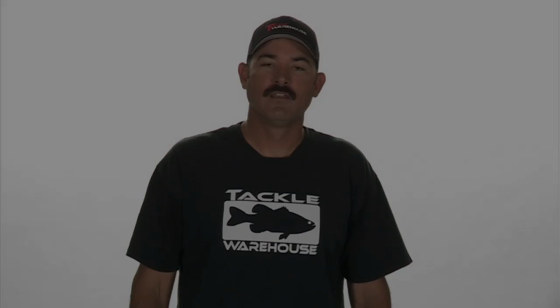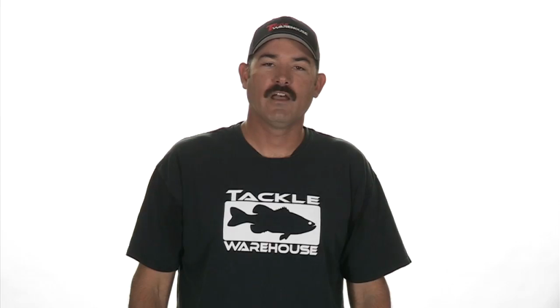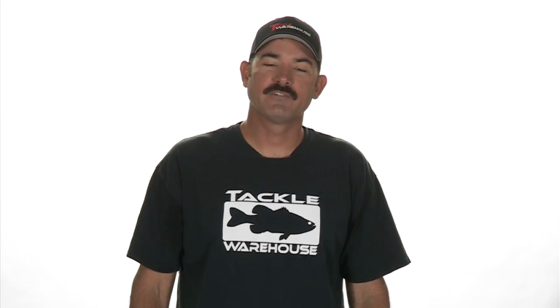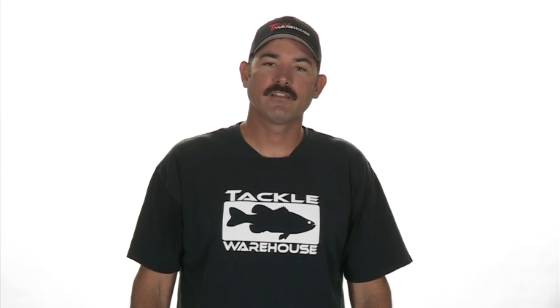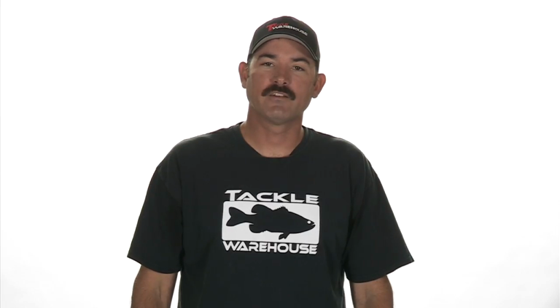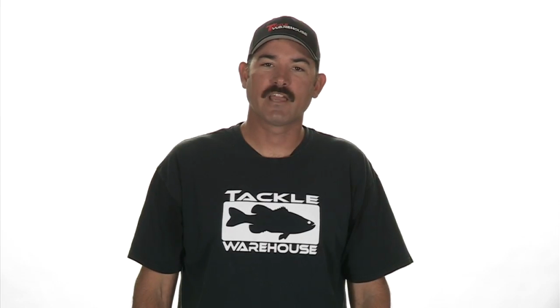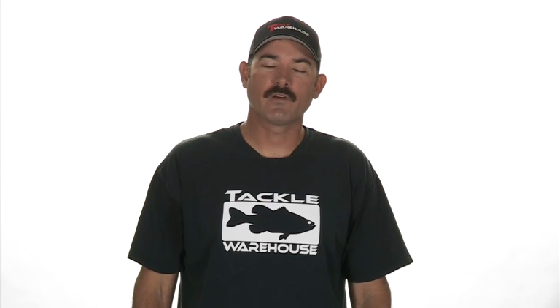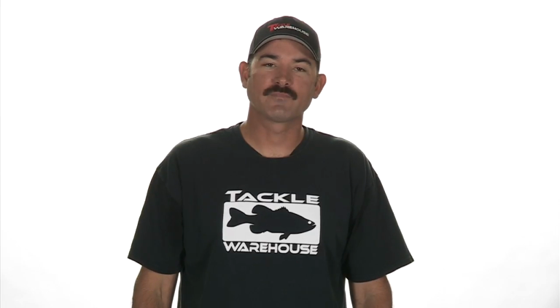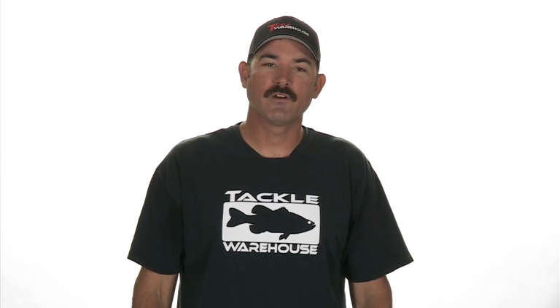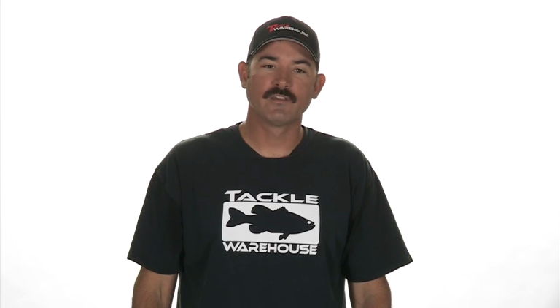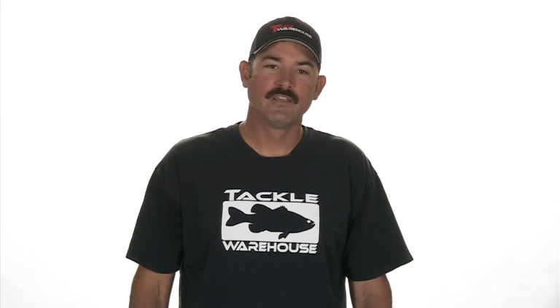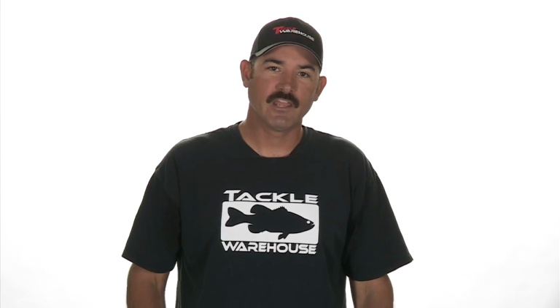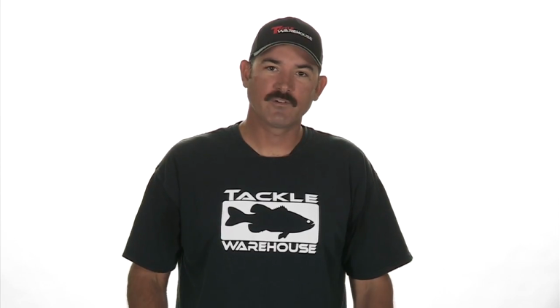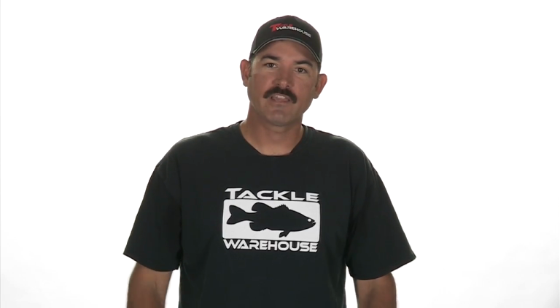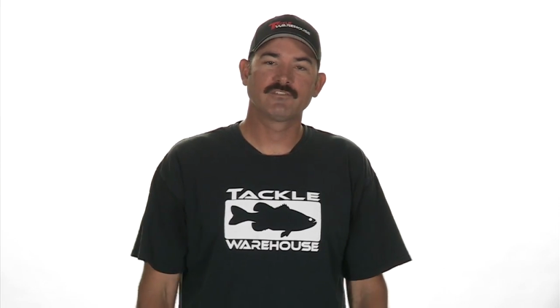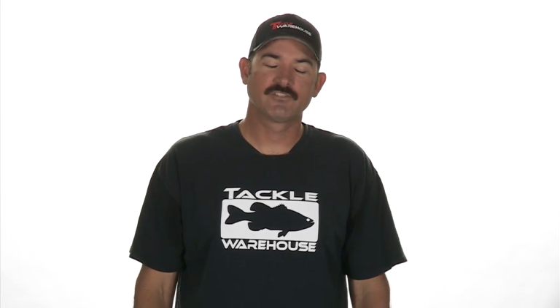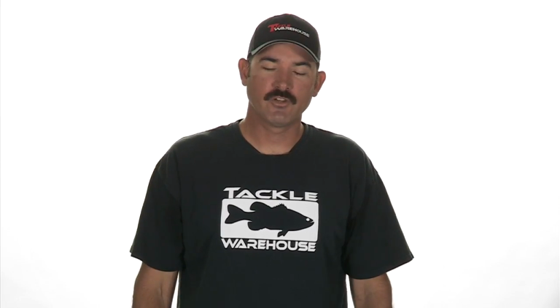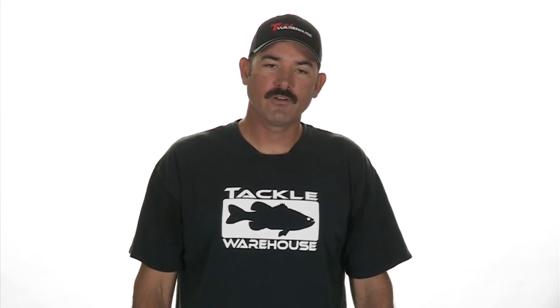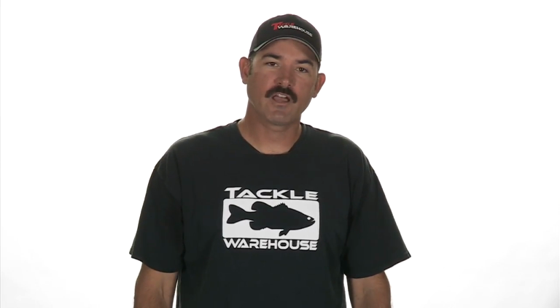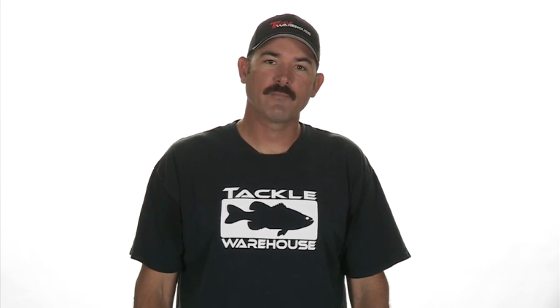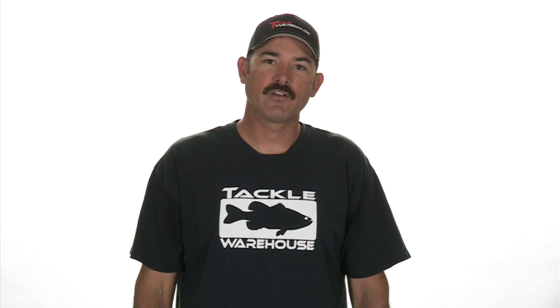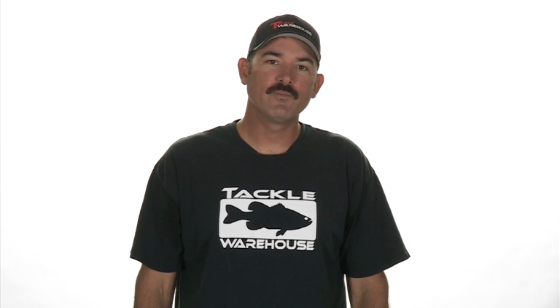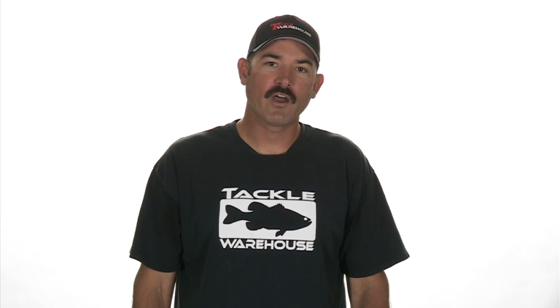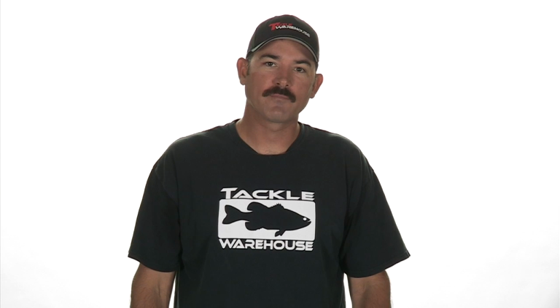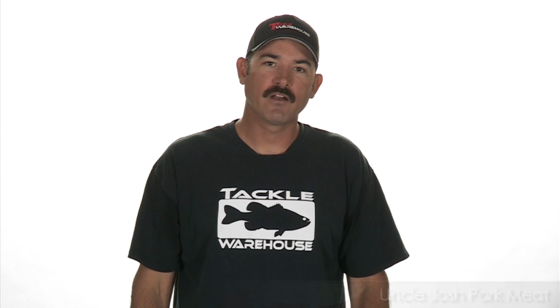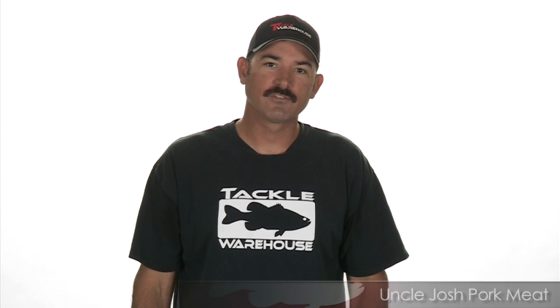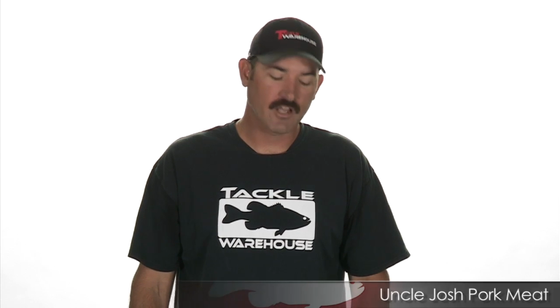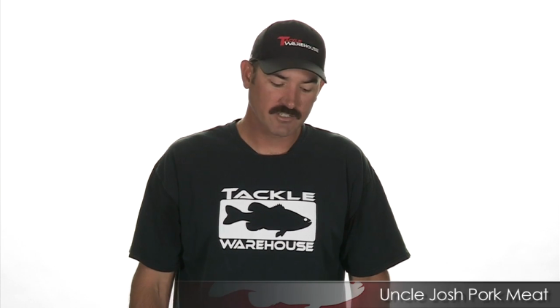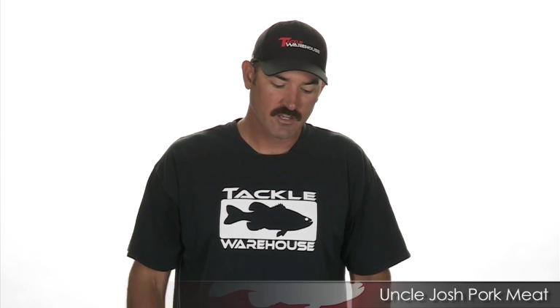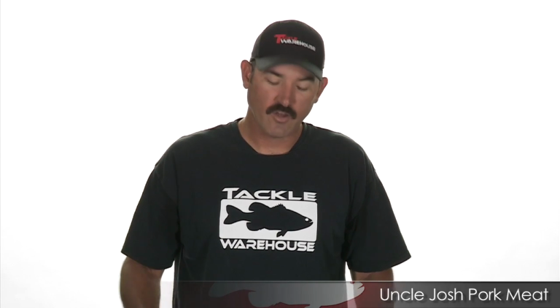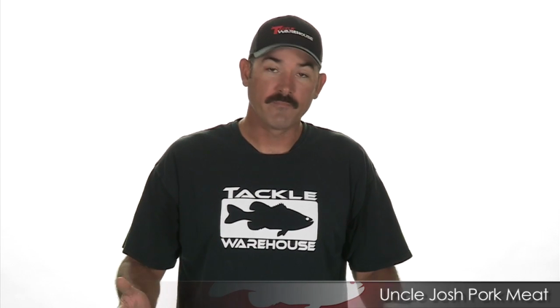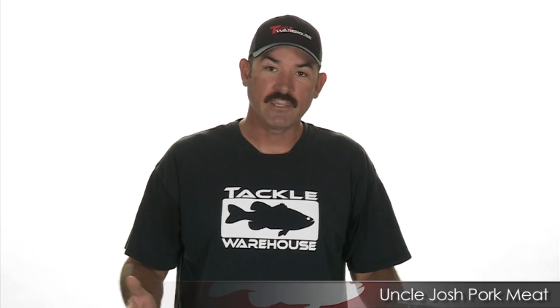Hi, I'm Jared Lintner, Tackle Warehouse Pro, and today we're inside the studio talking about a new product by Uncle Josh called The Meat.